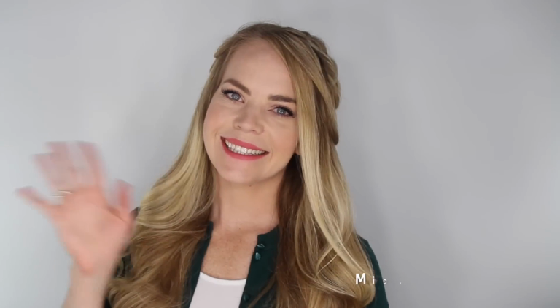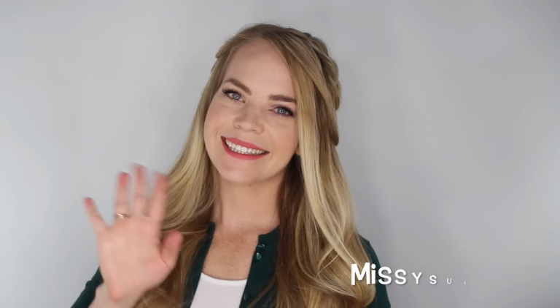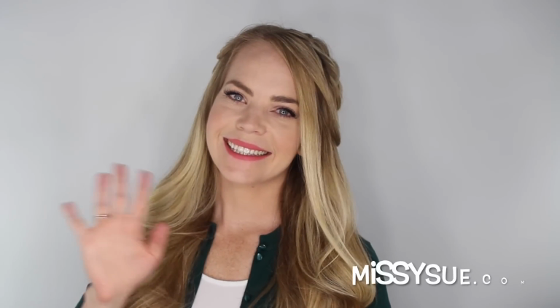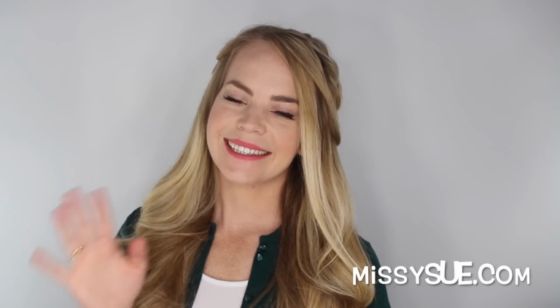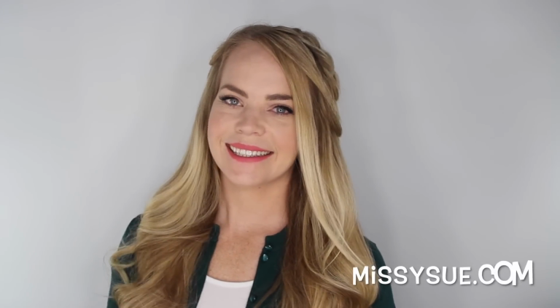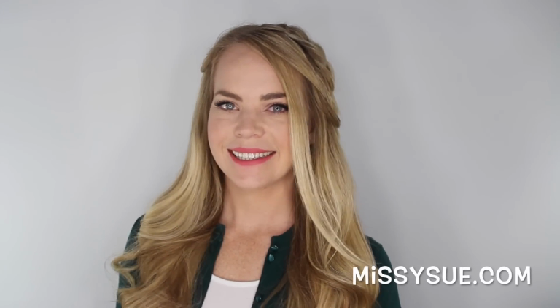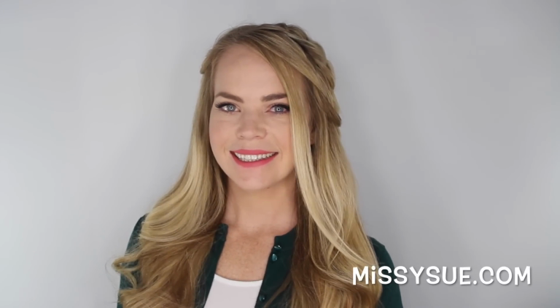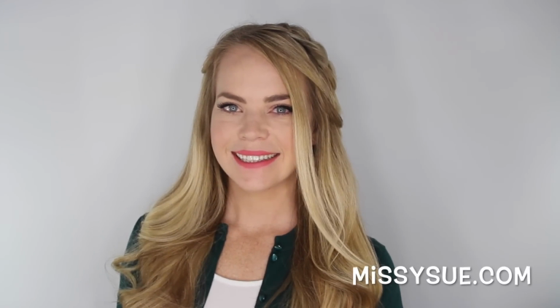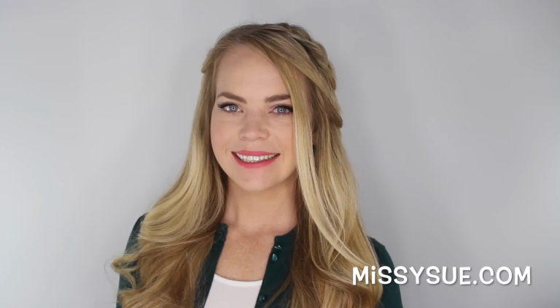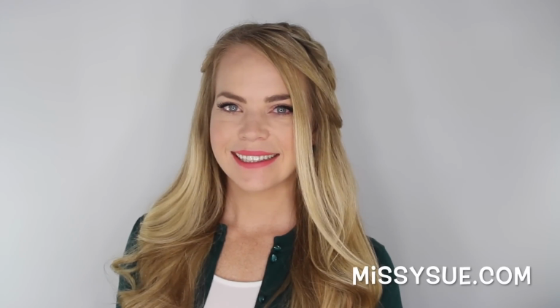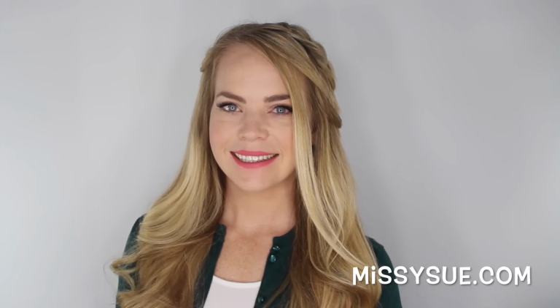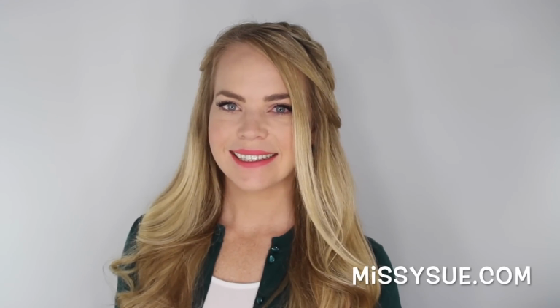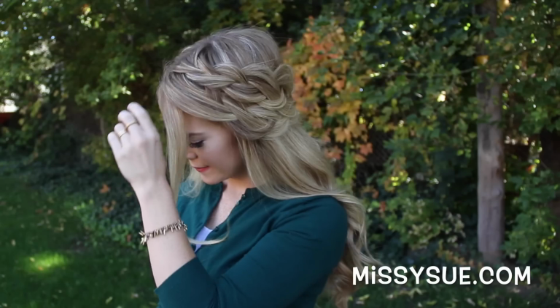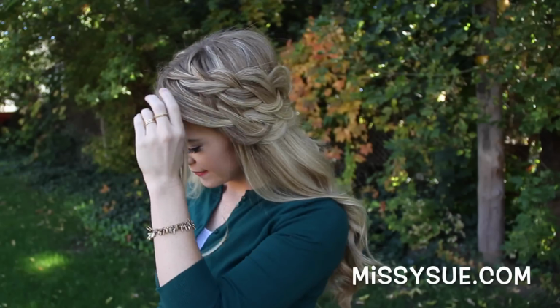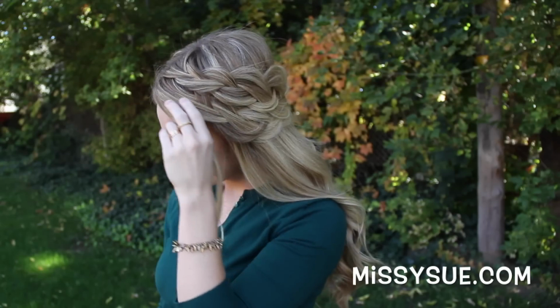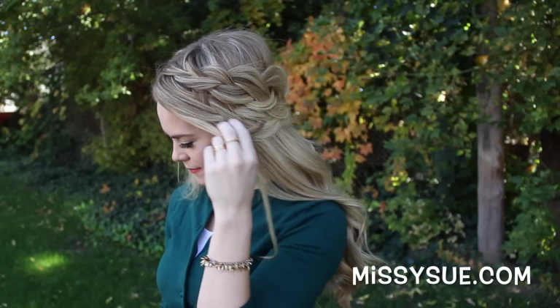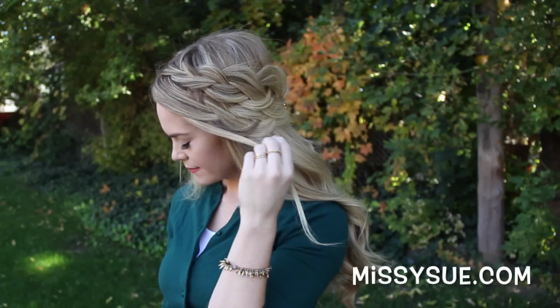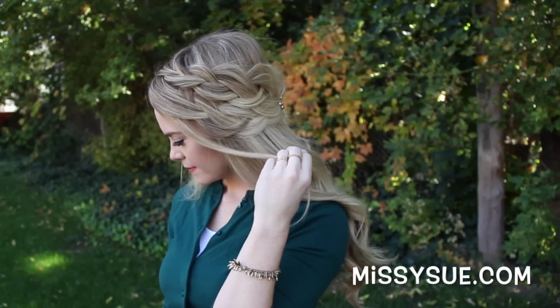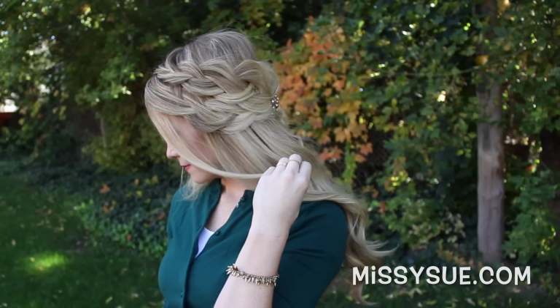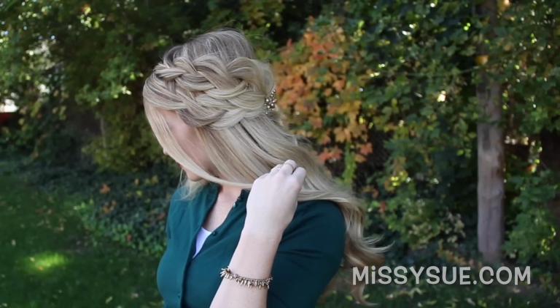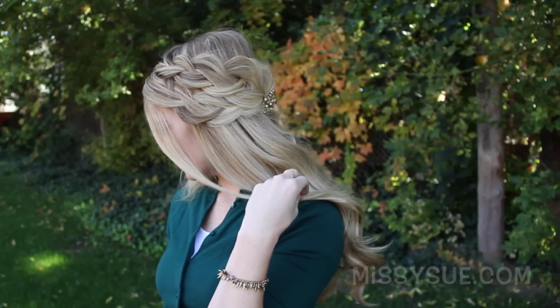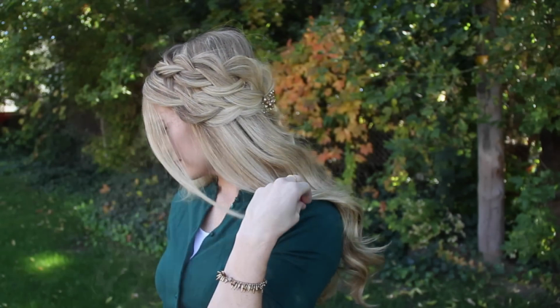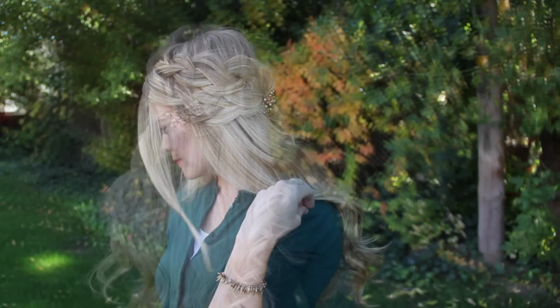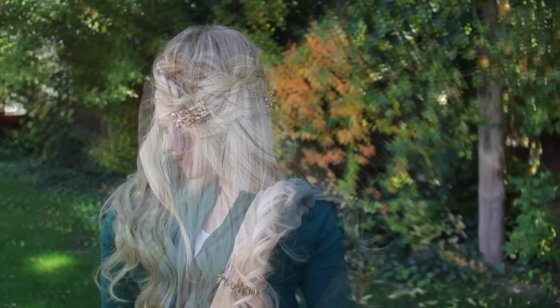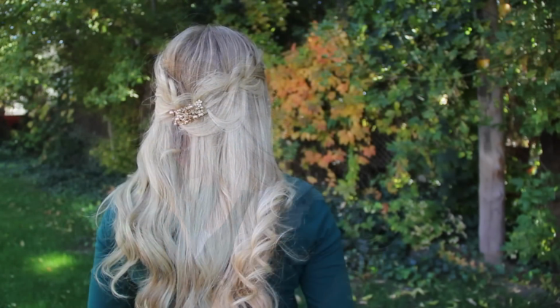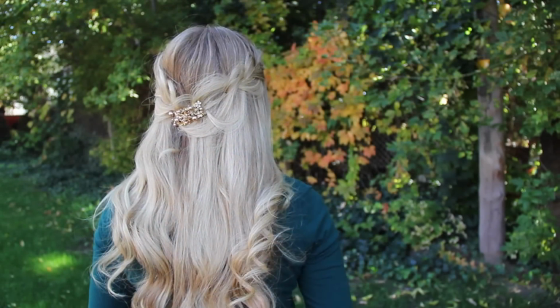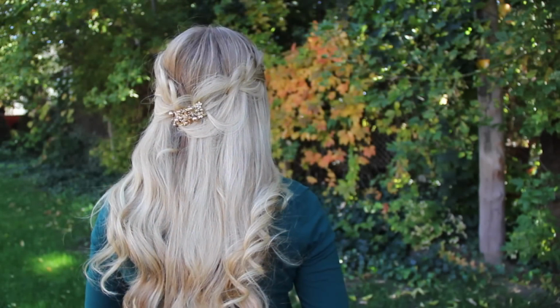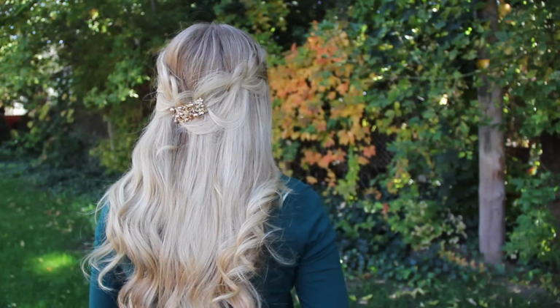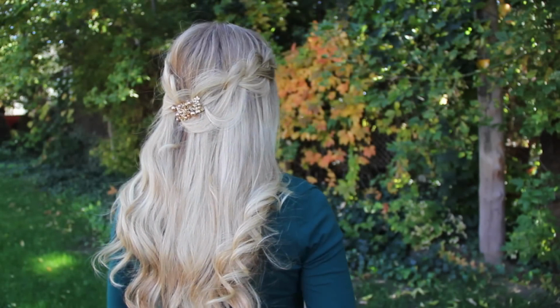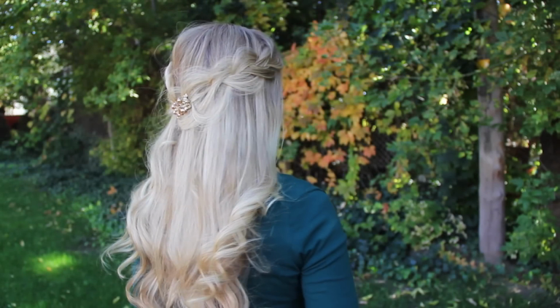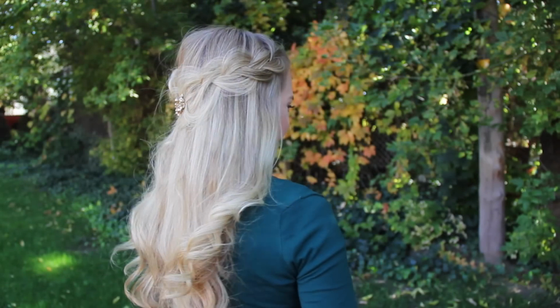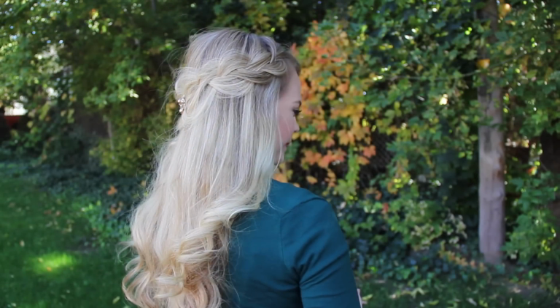Hey, it's Missy and today I'm going to show you how to recreate this braided half updo hairstyle, so let's go ahead and begin.